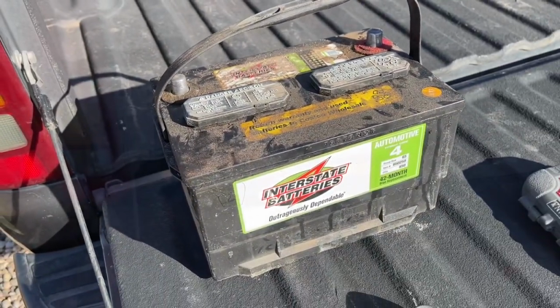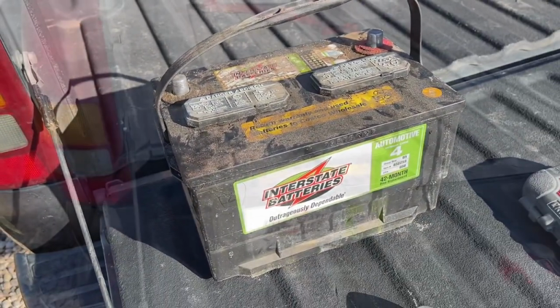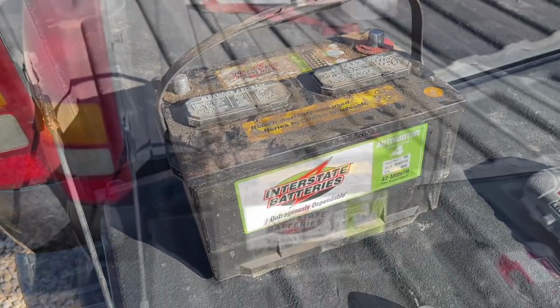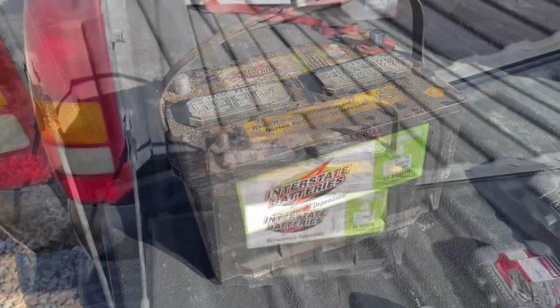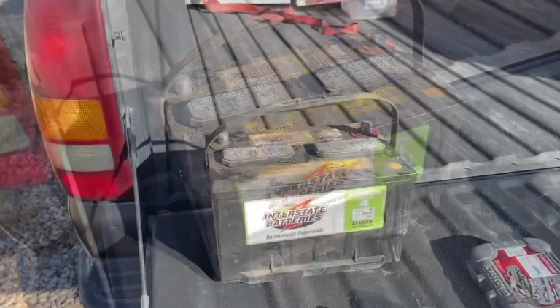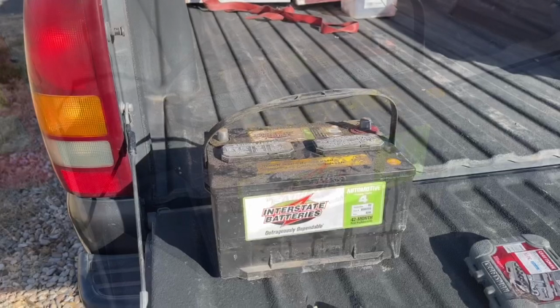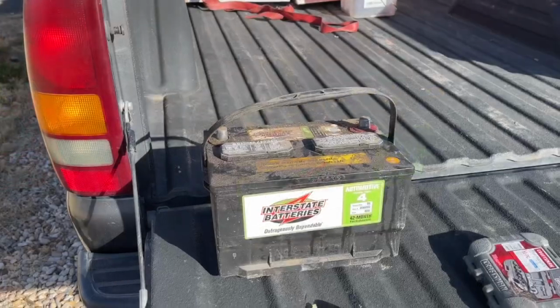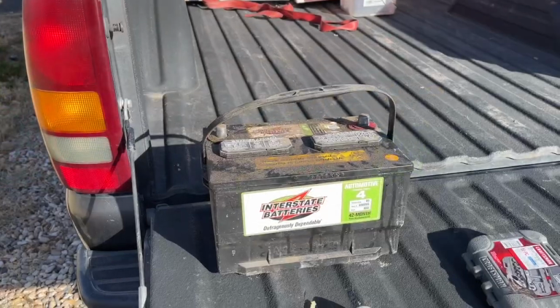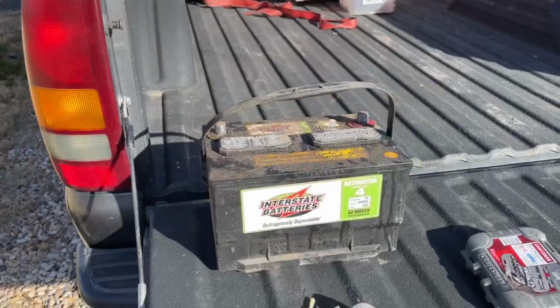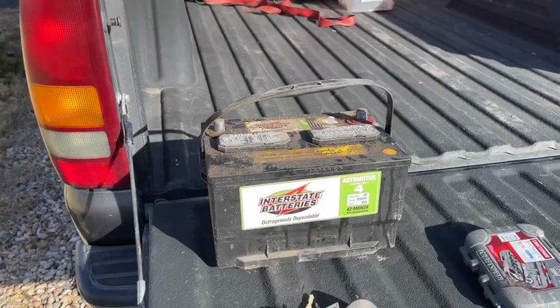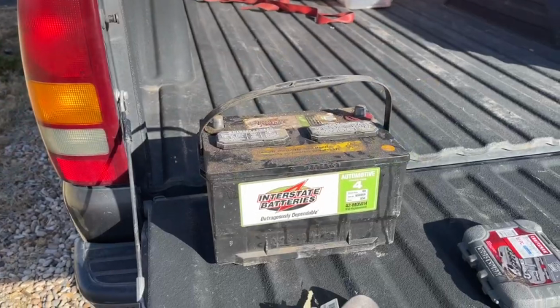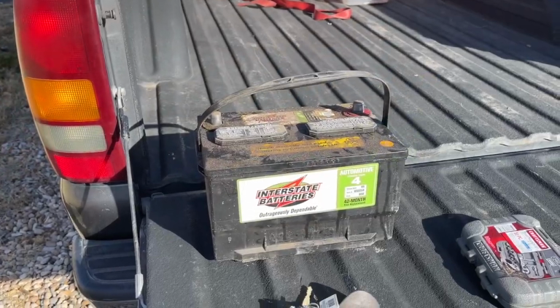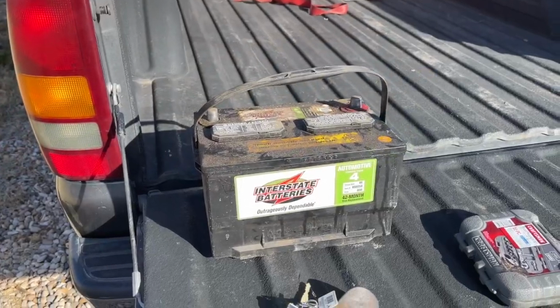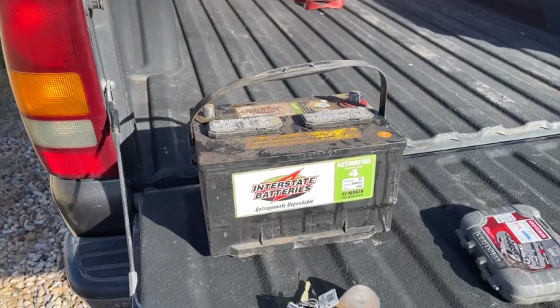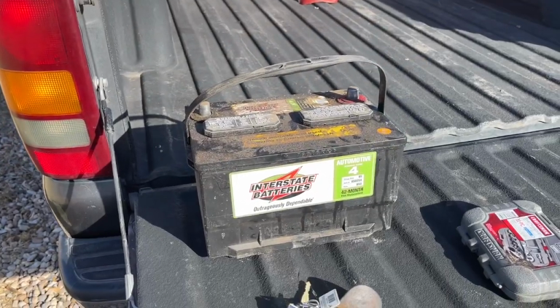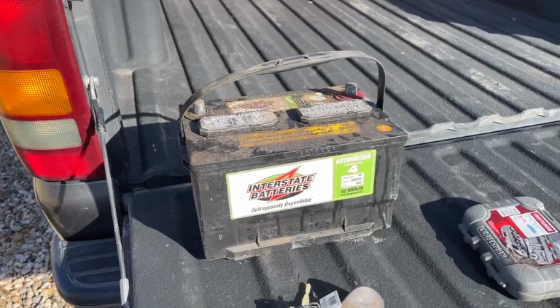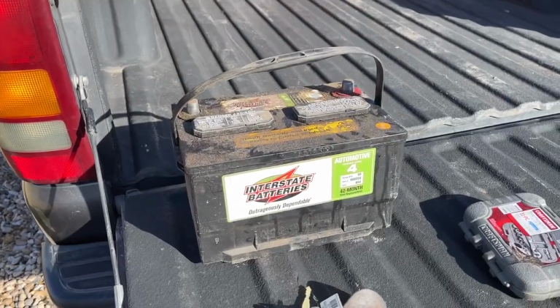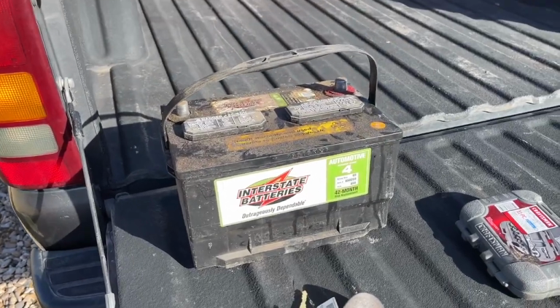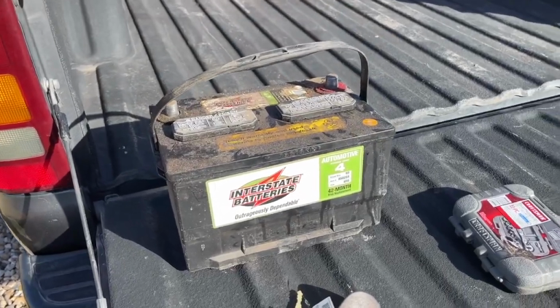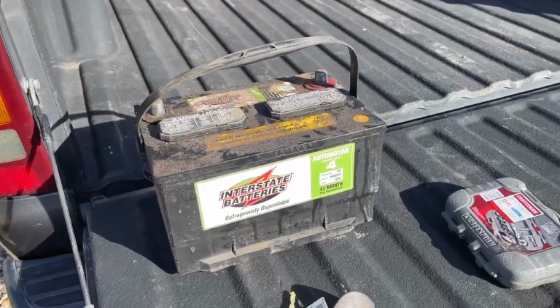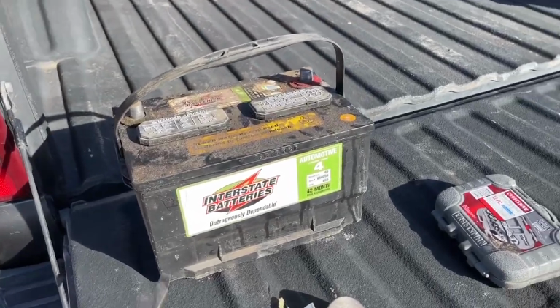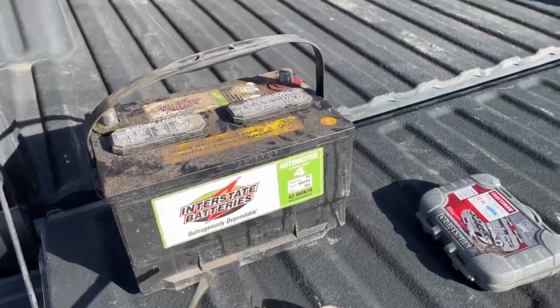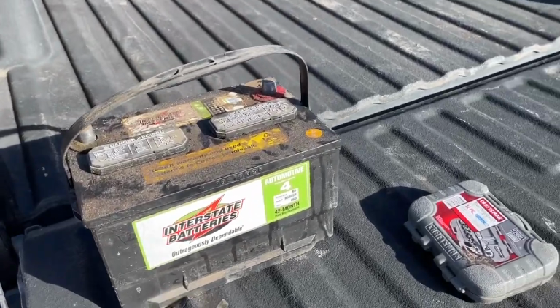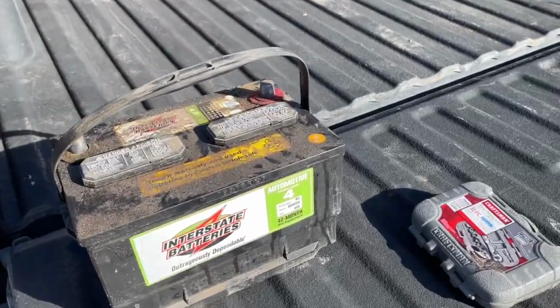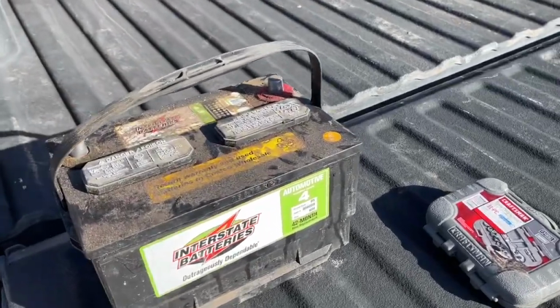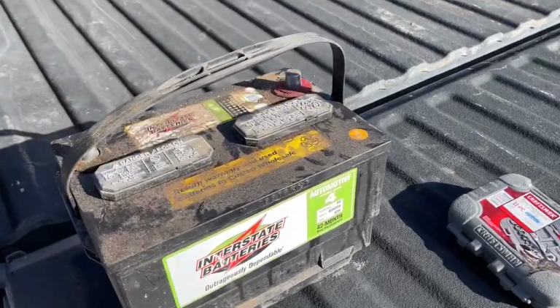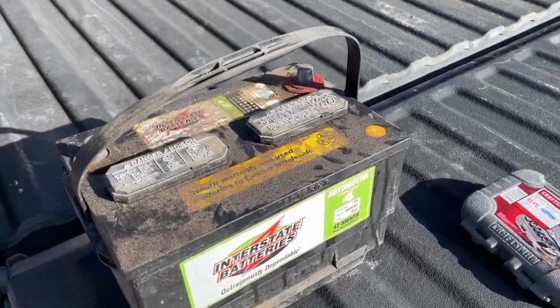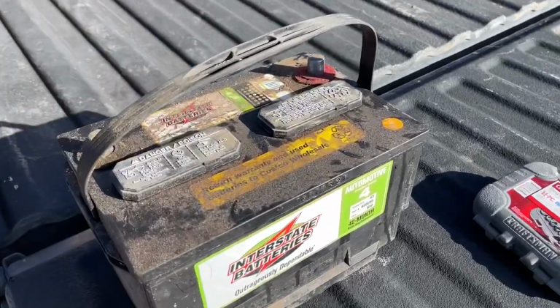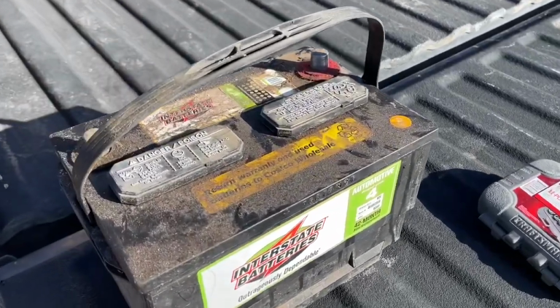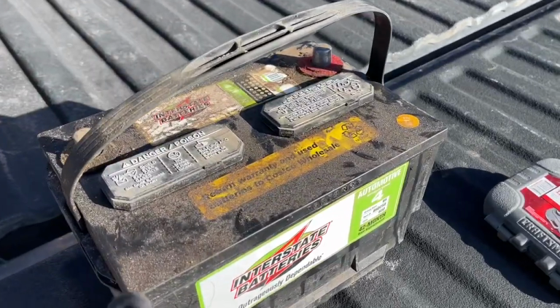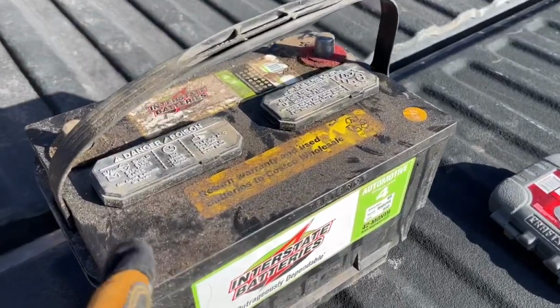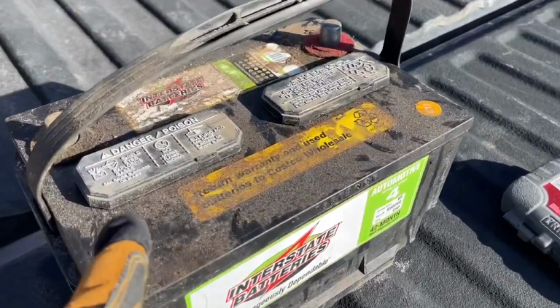Anyway, just a quick look at a battery. Thanks for watching. If you're new to the channel, please feel free to subscribe. Thanks guys.